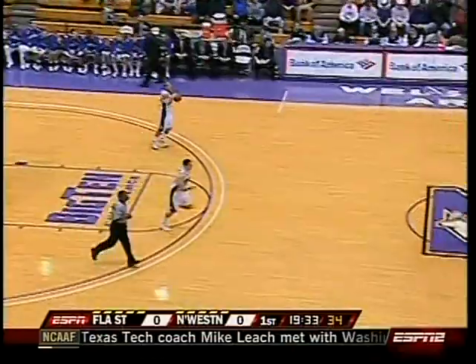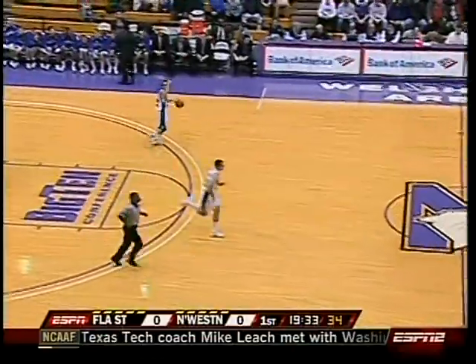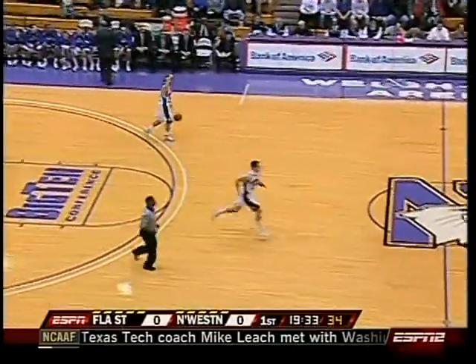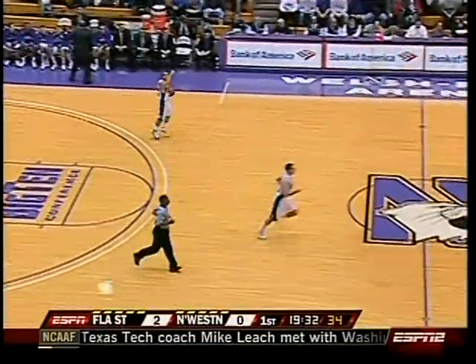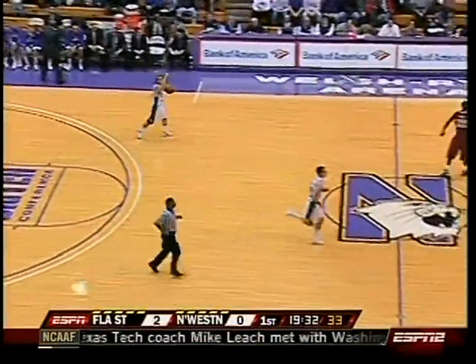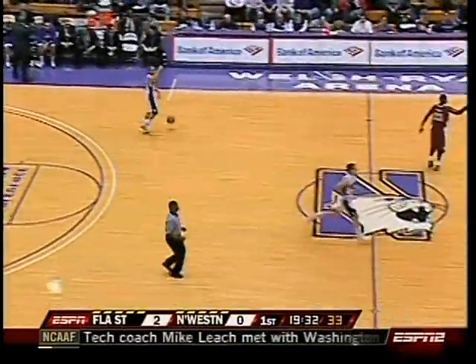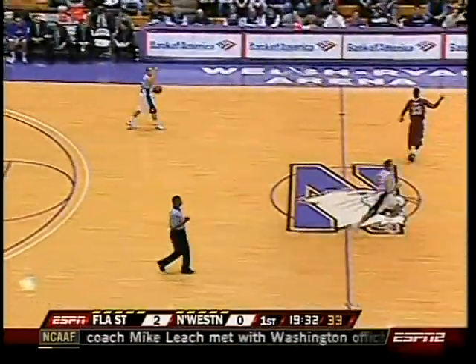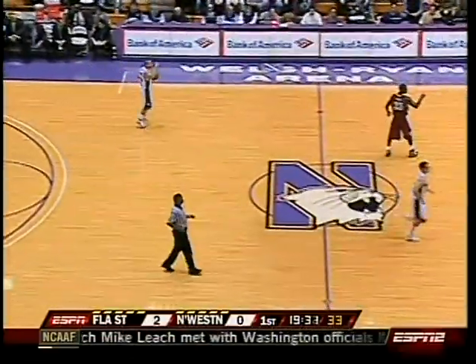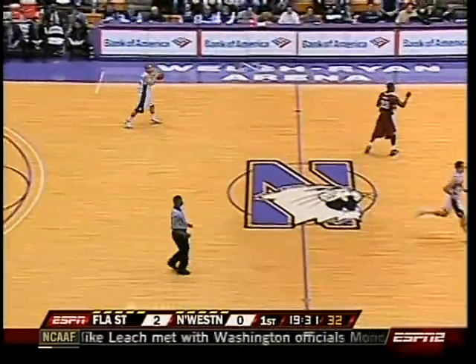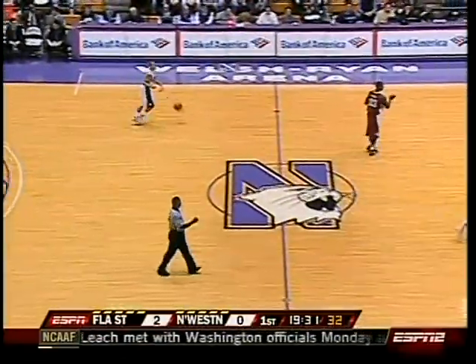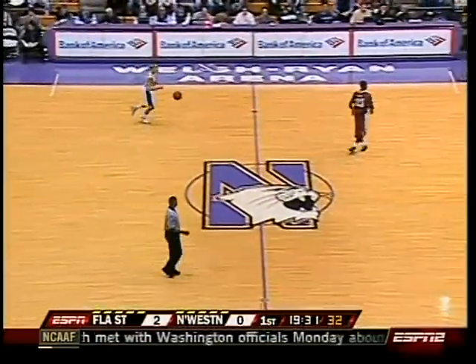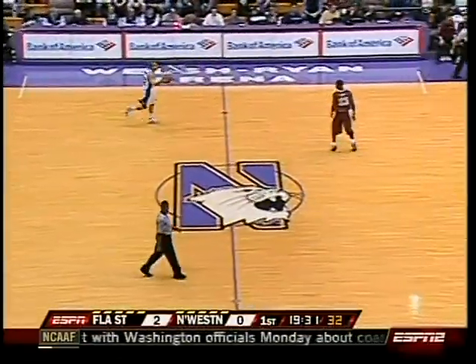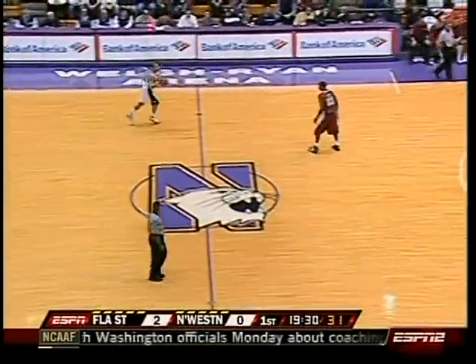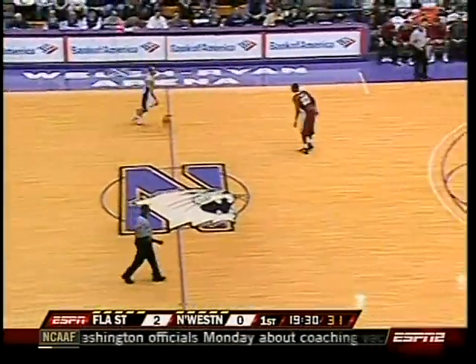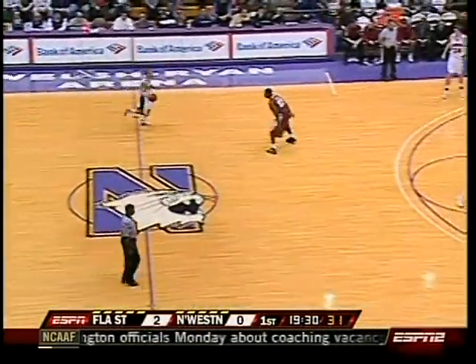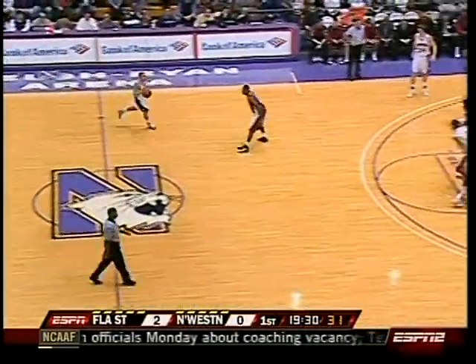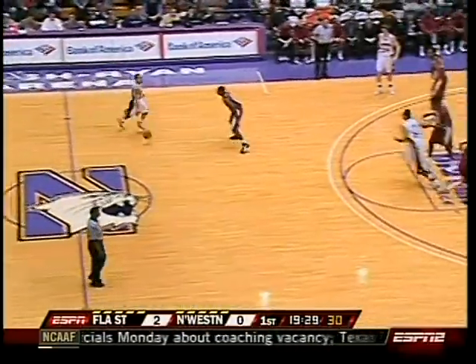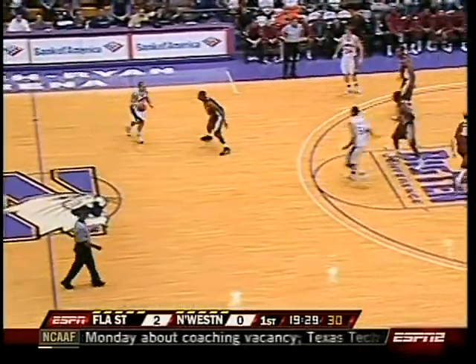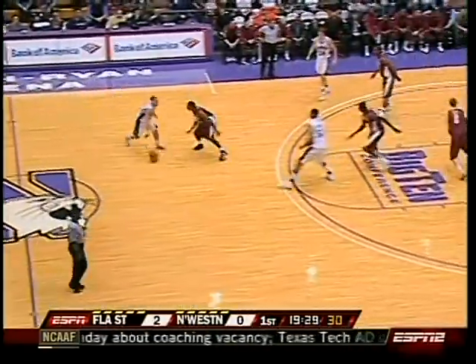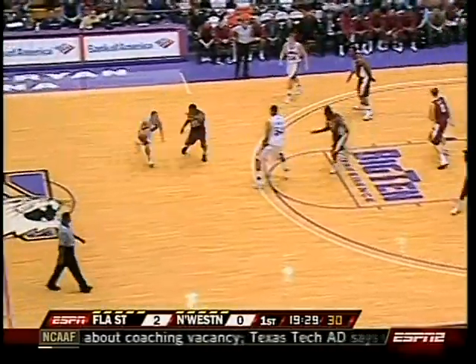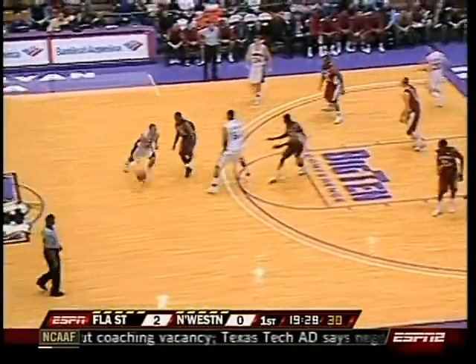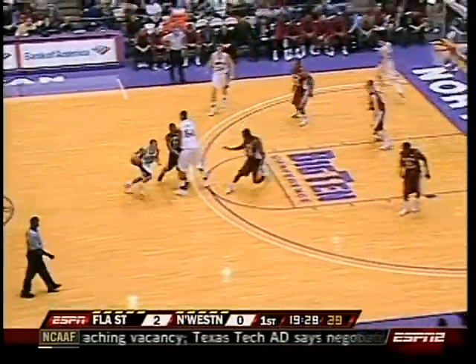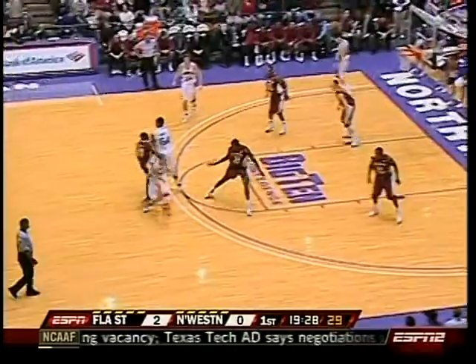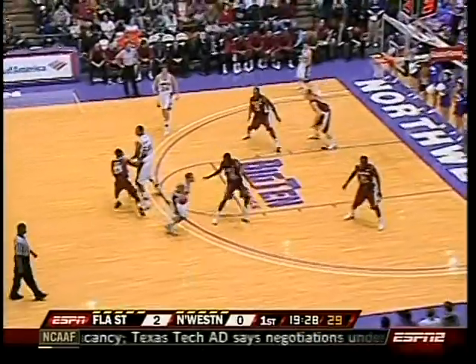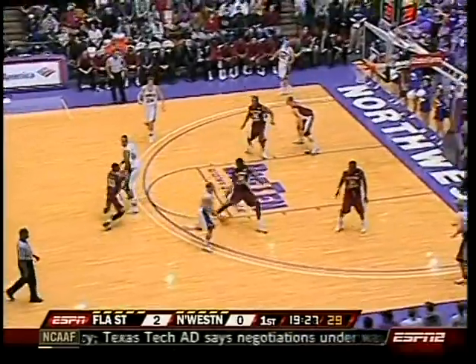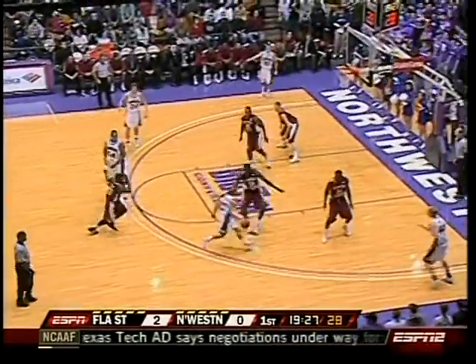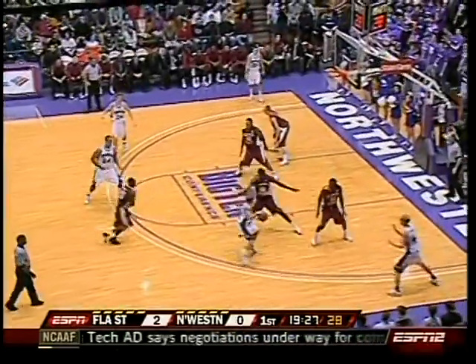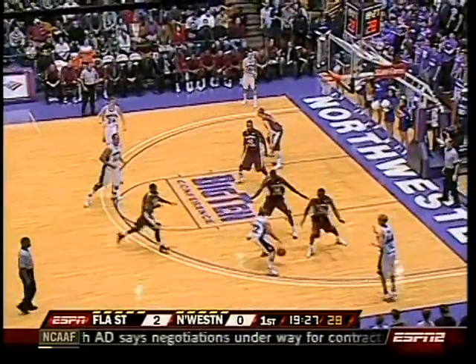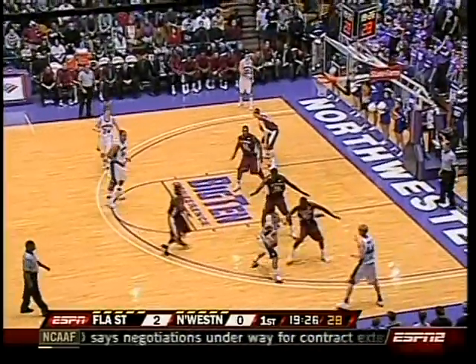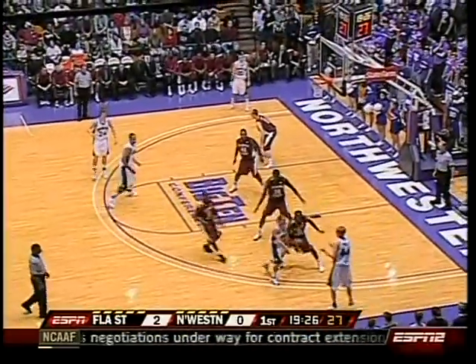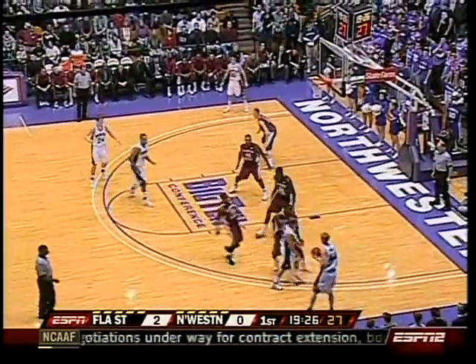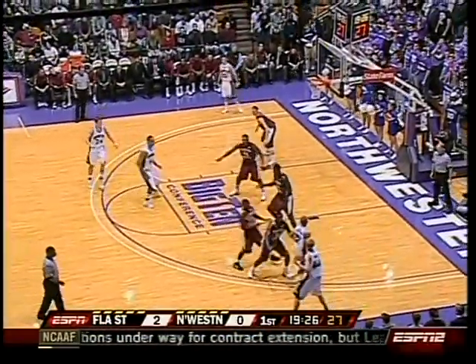Oh, good mercy. You called it, Terry. 6'7", two-guard. He gets in the paint with some athleticism. He's tough to stop.